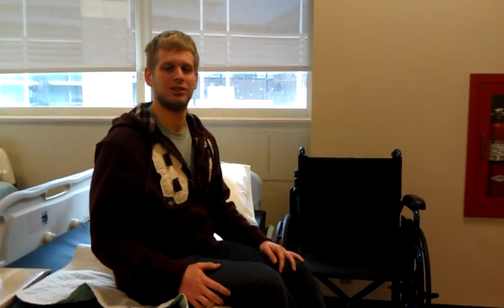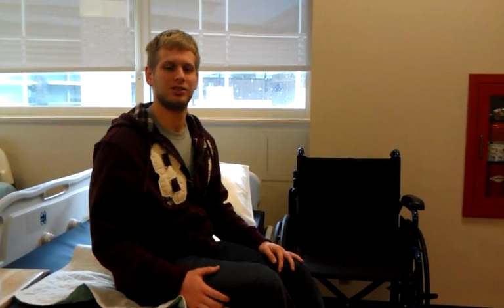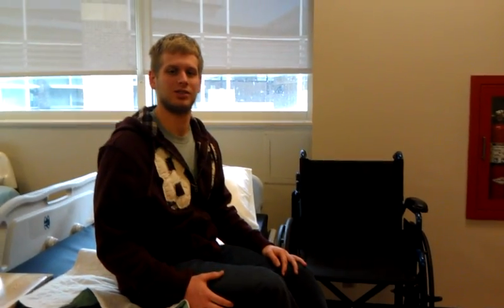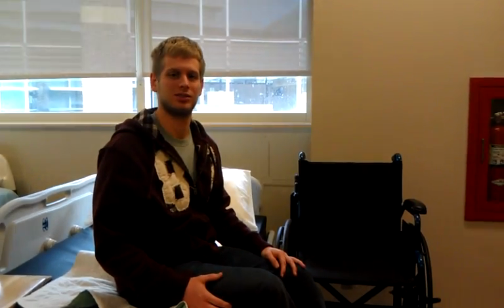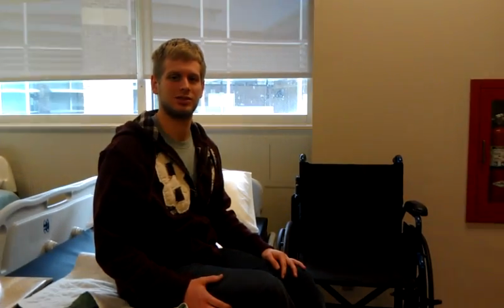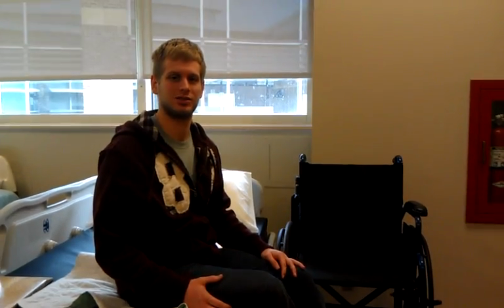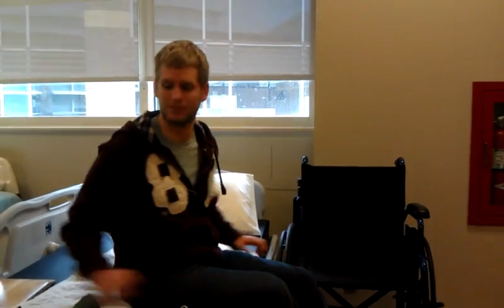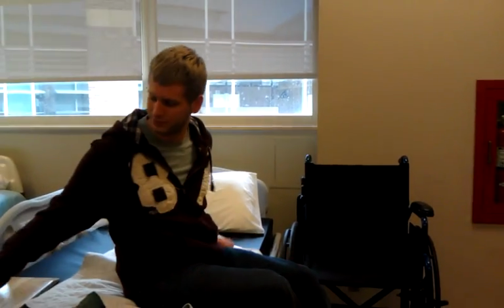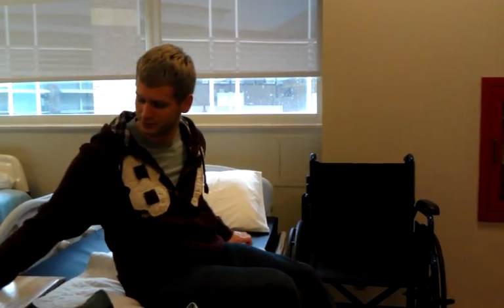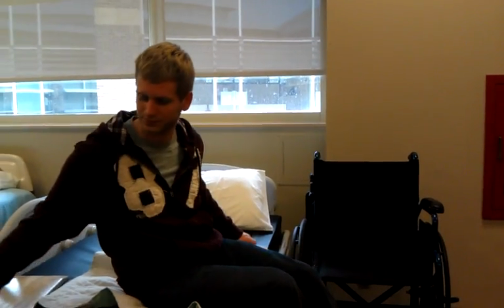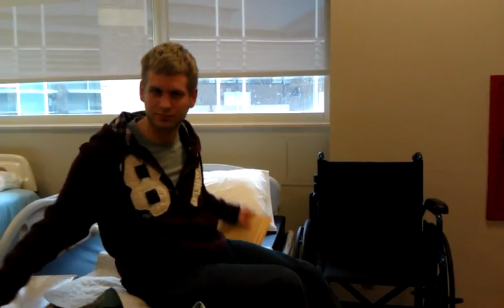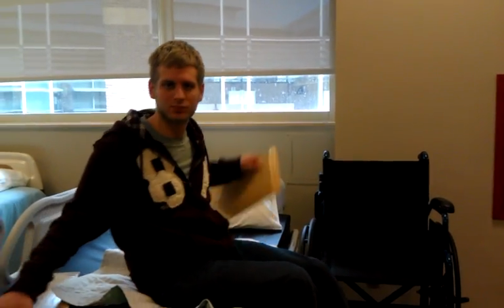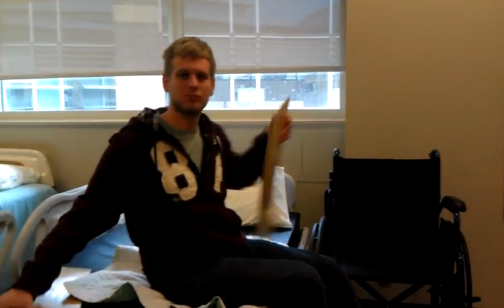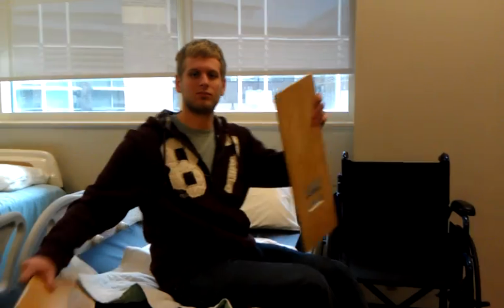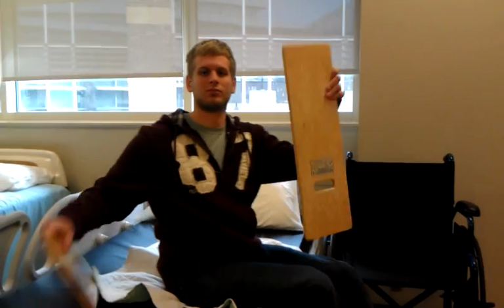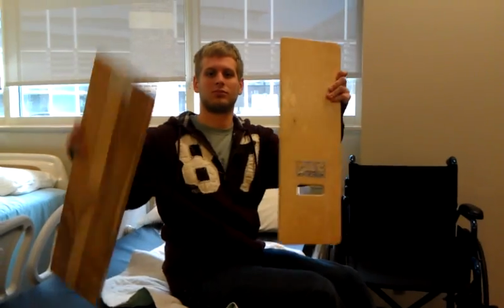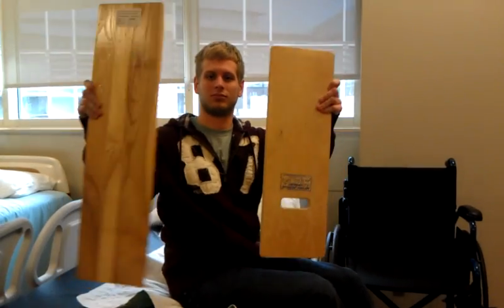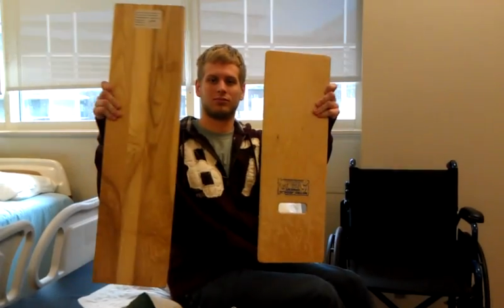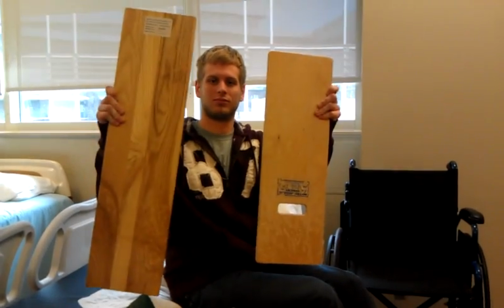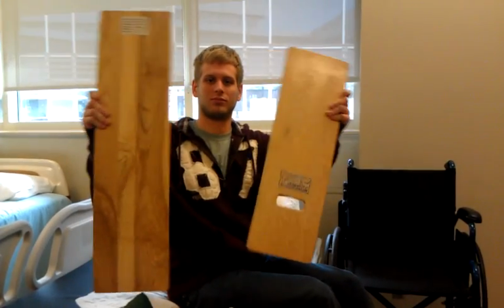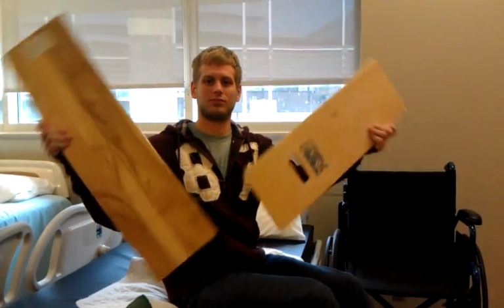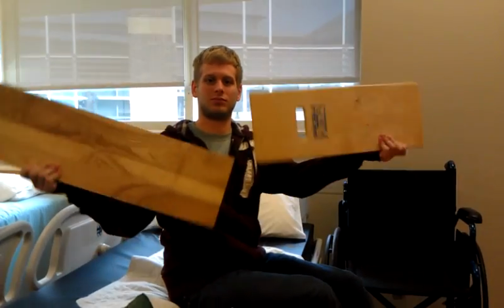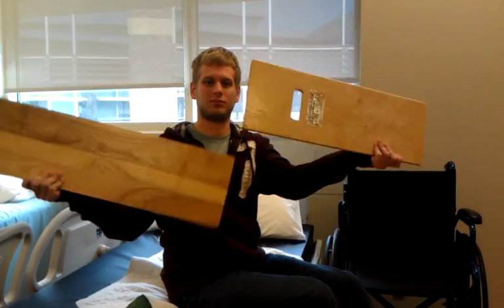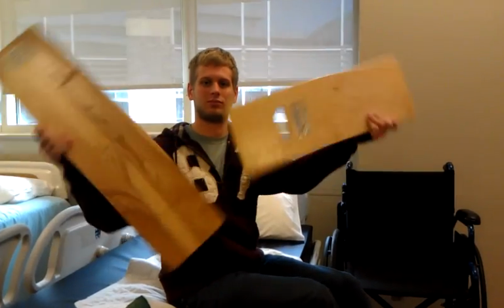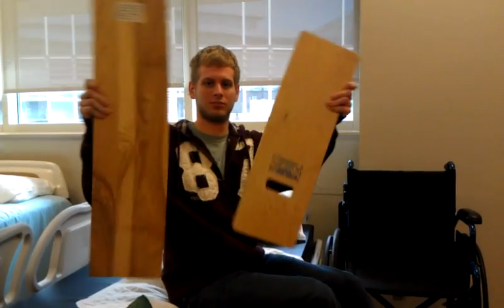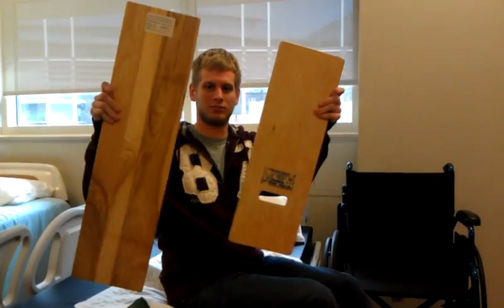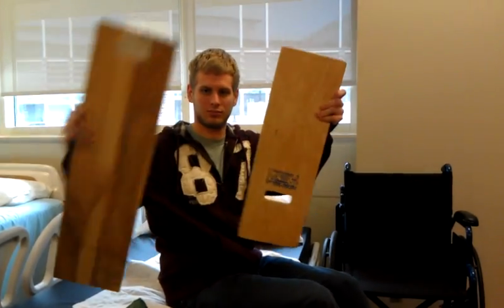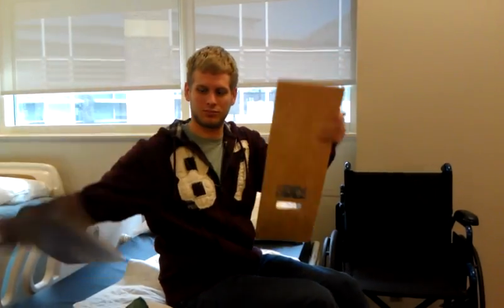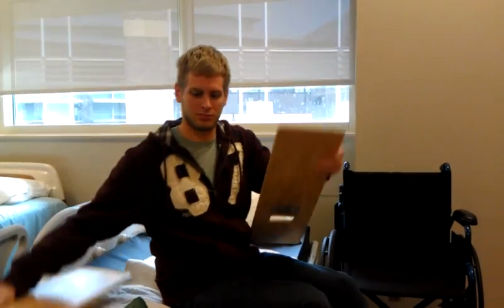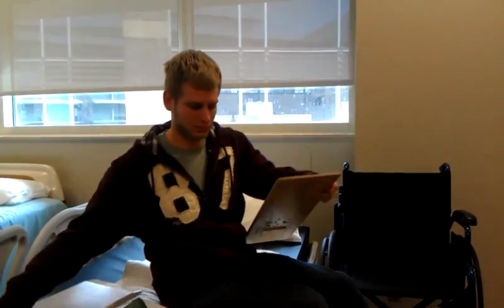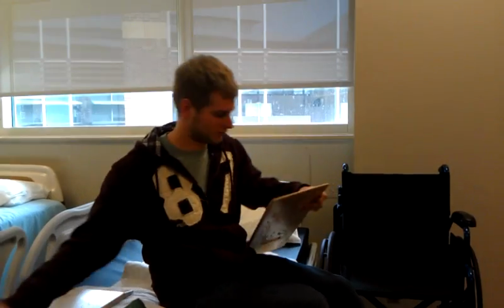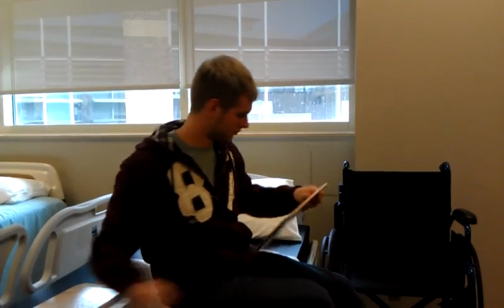There are many different types and sizes of transfer boards, so determining which board works best for your client can make the act of transferring easier.